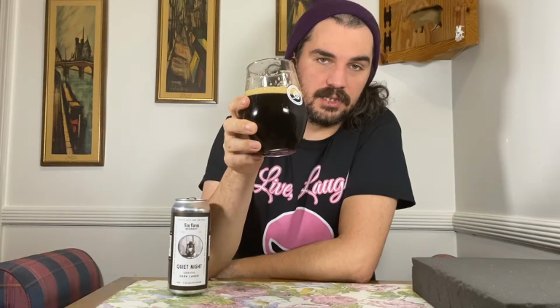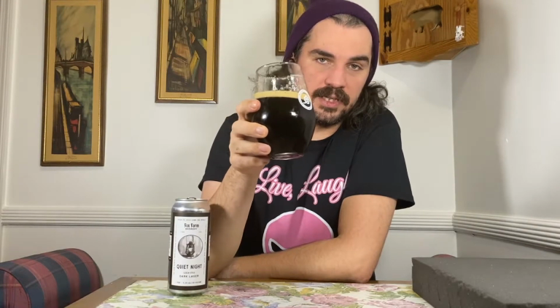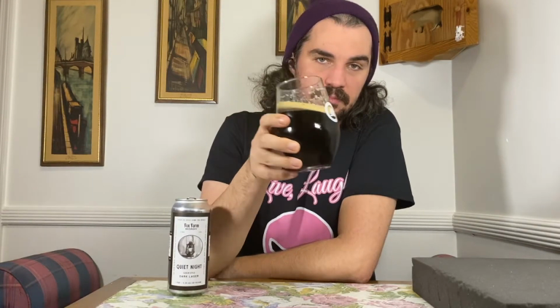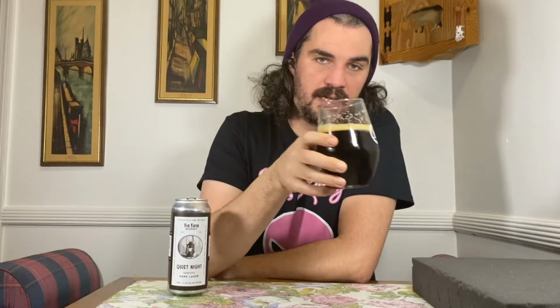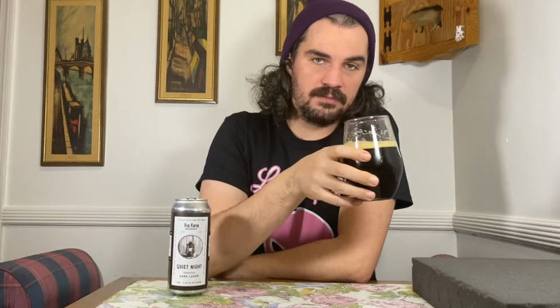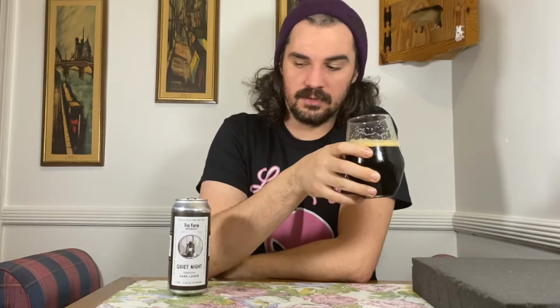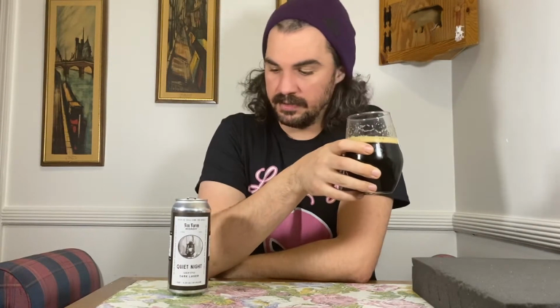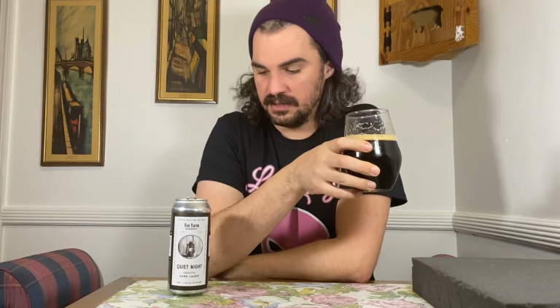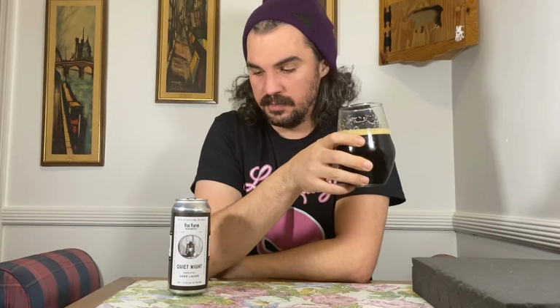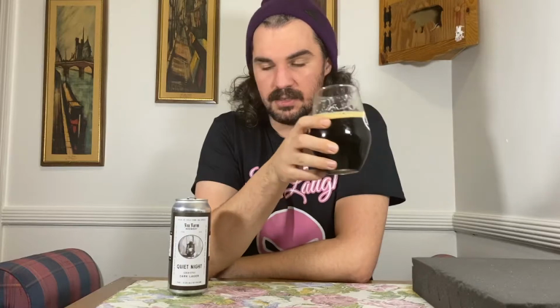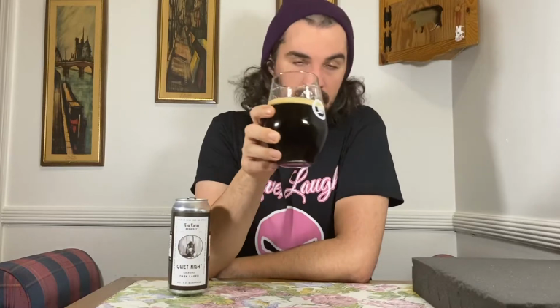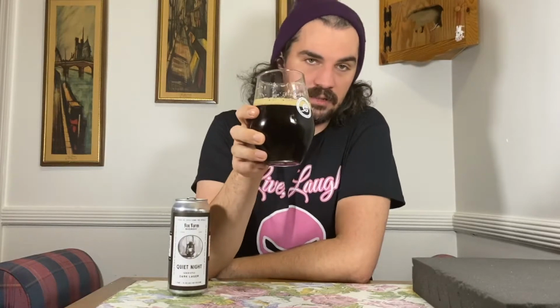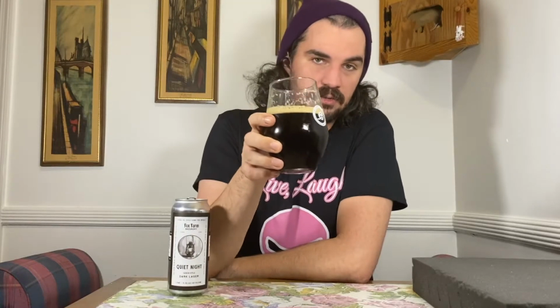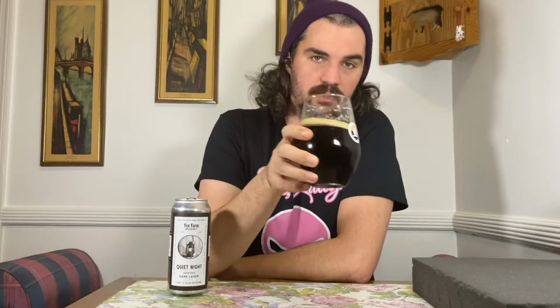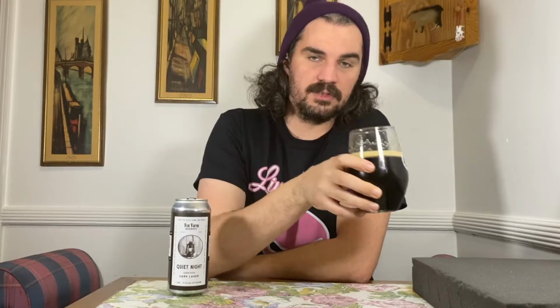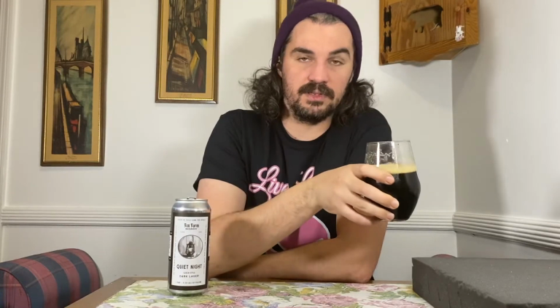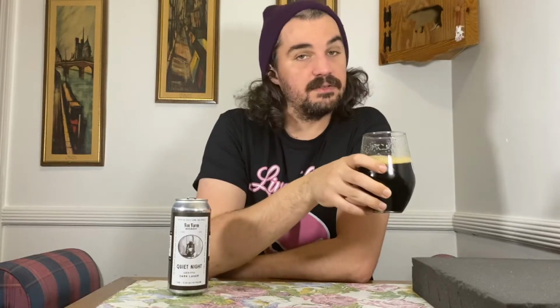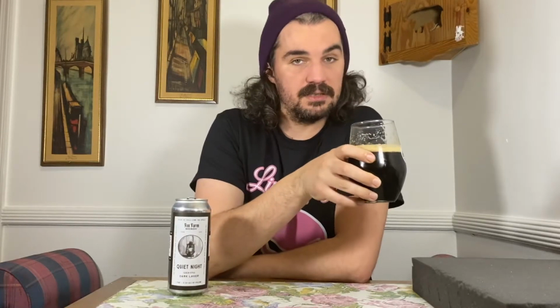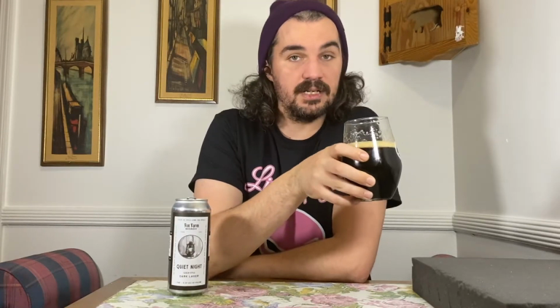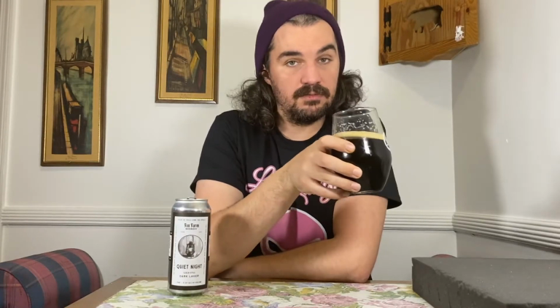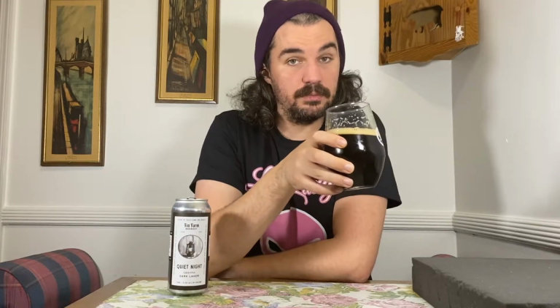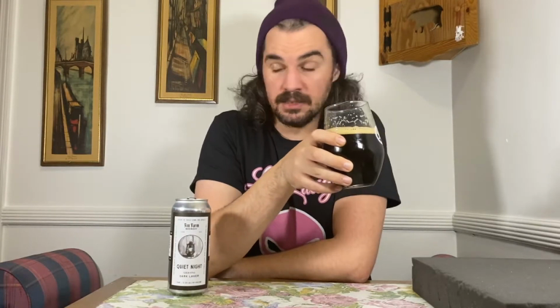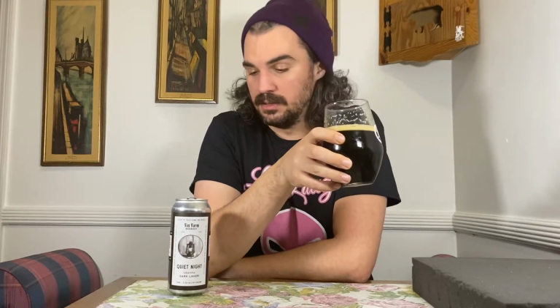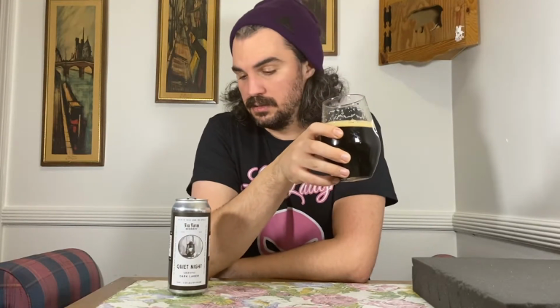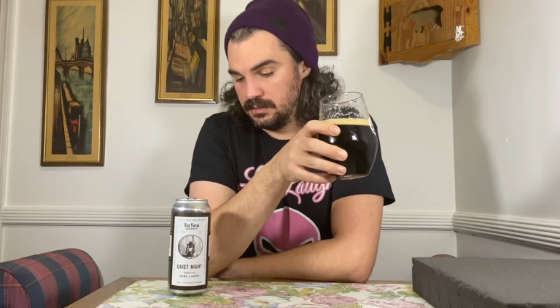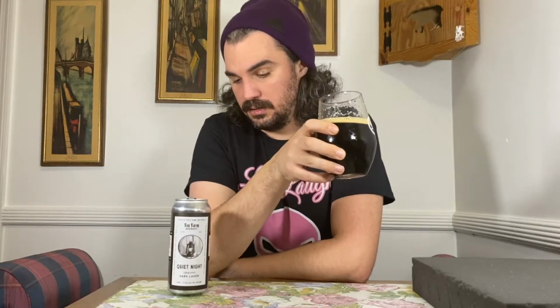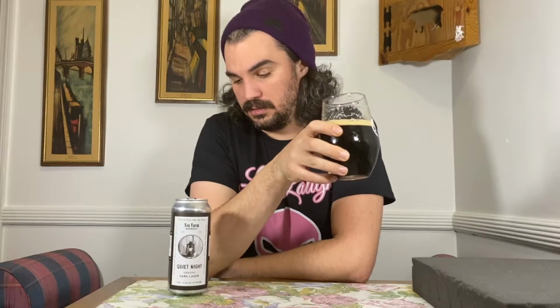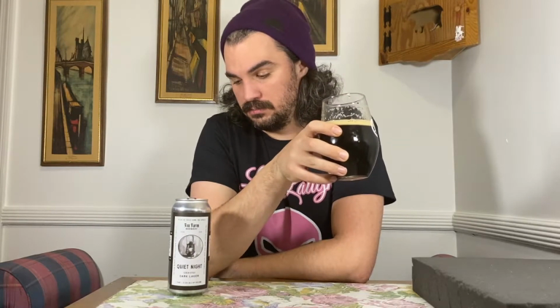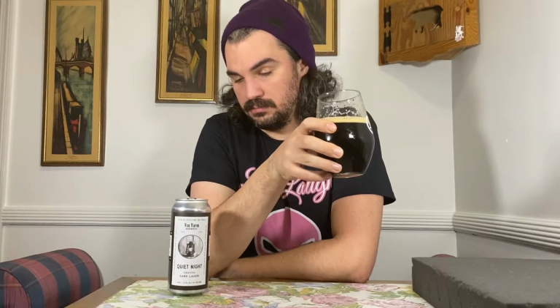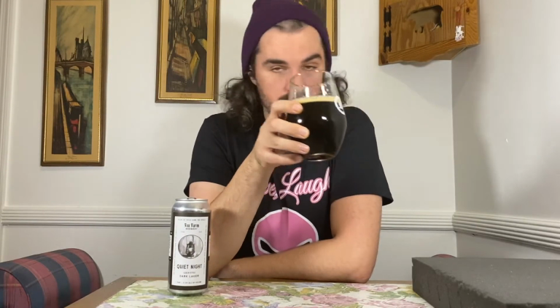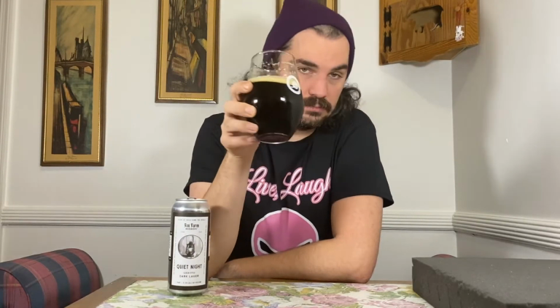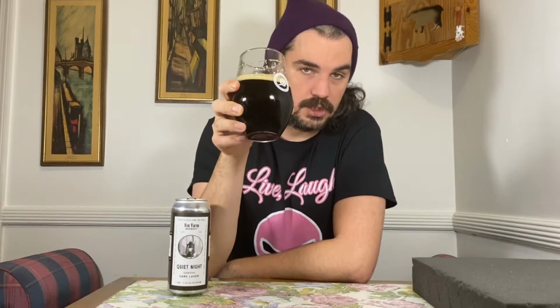Thank you again, Matt, for giving this to me. And thank you, Oak Ridge, for giving it to Matt for me. Cheers.